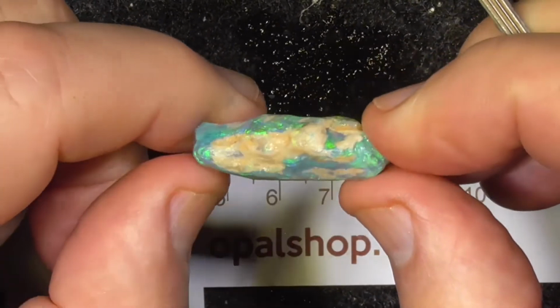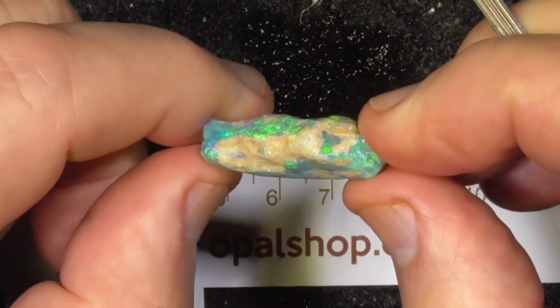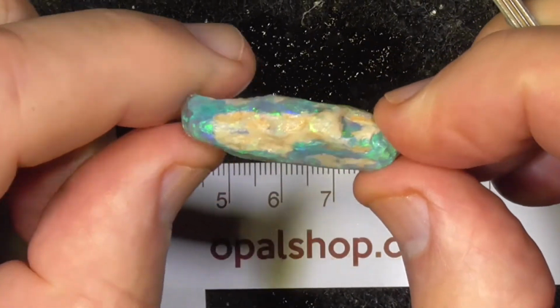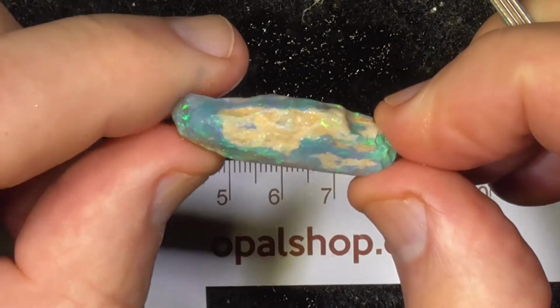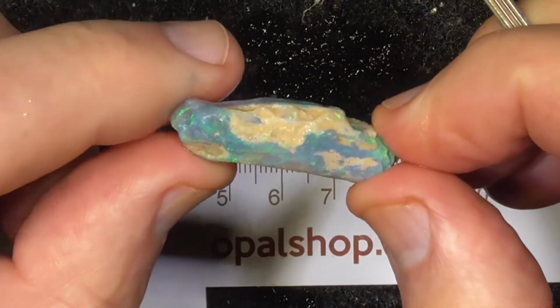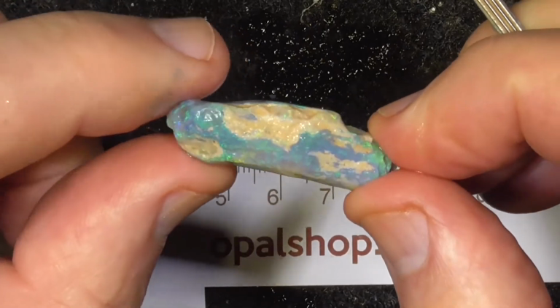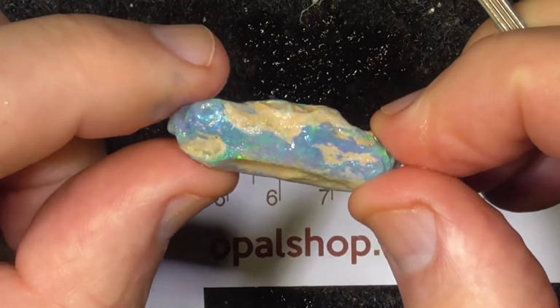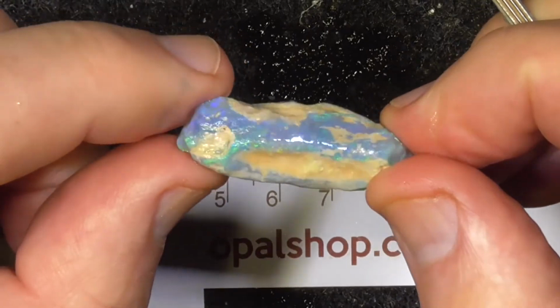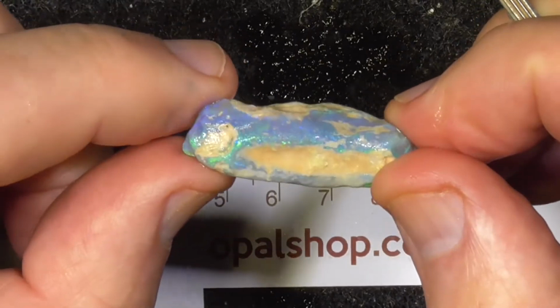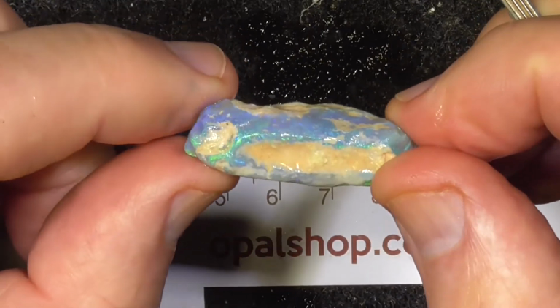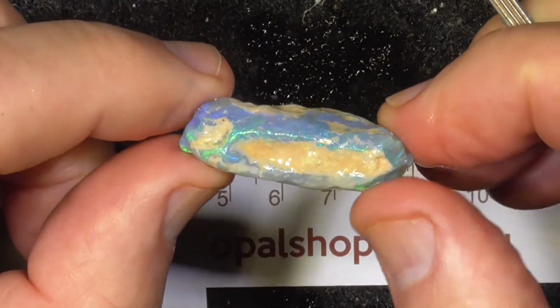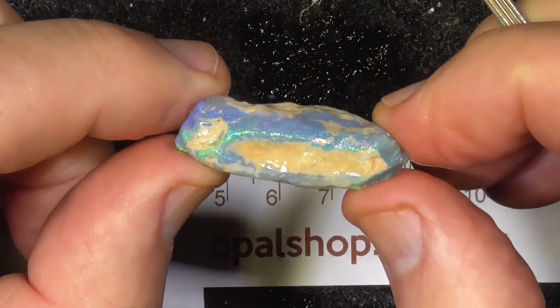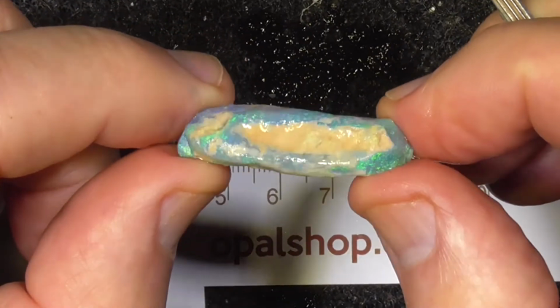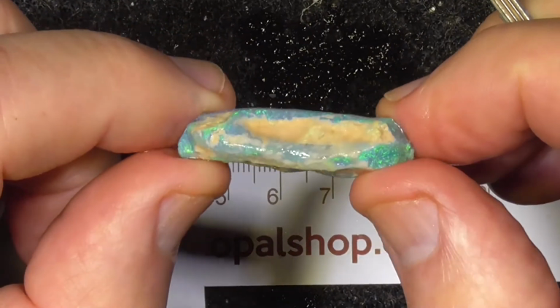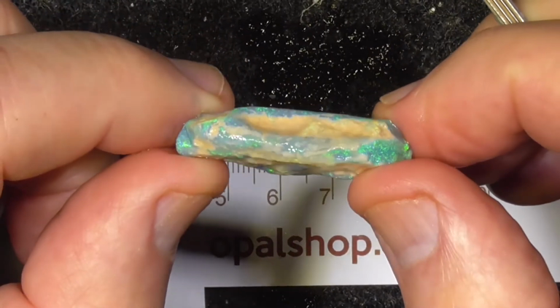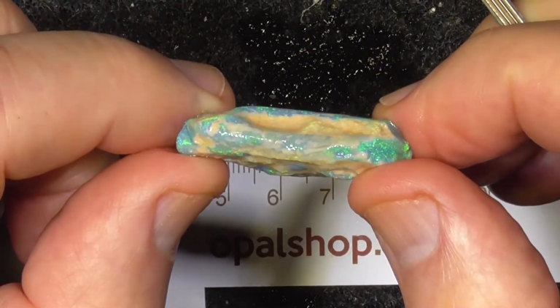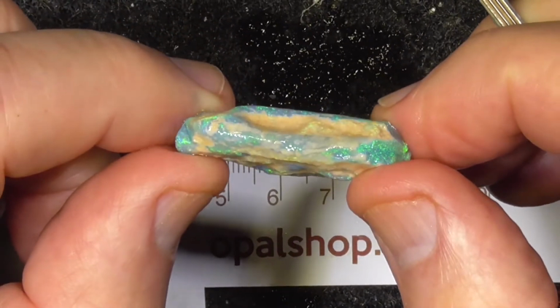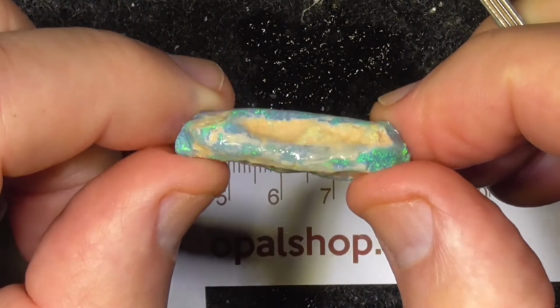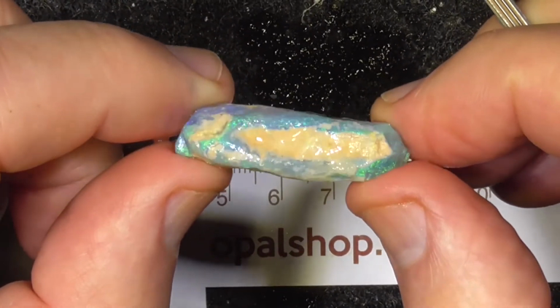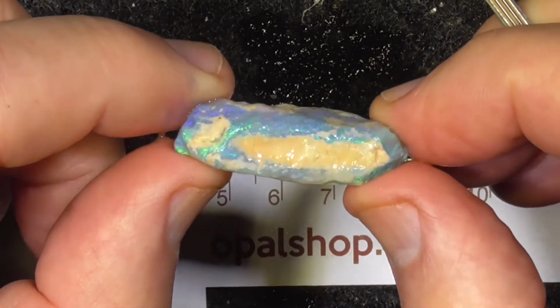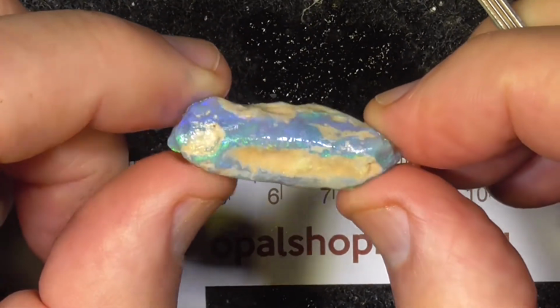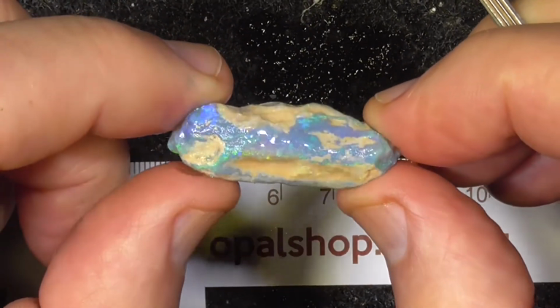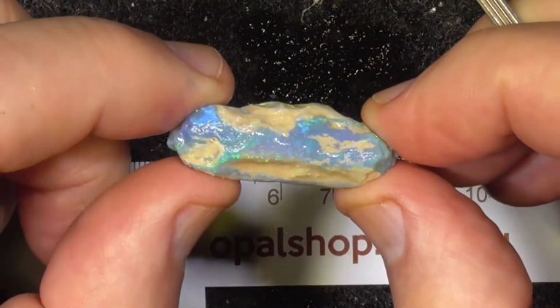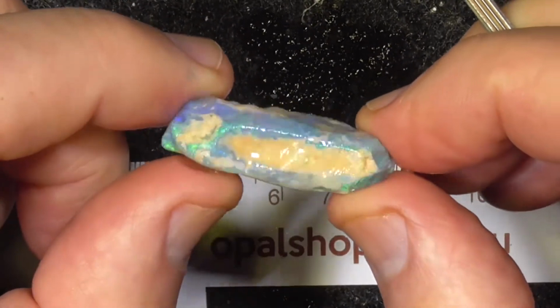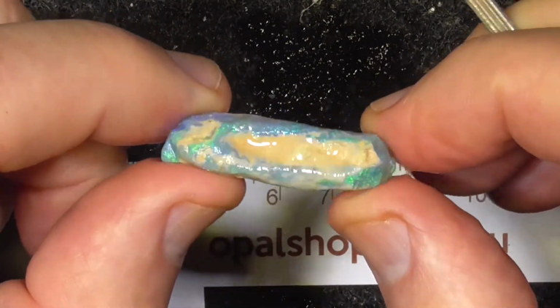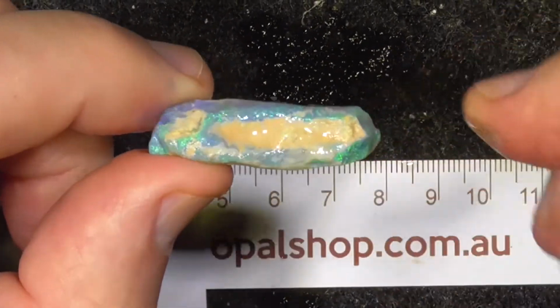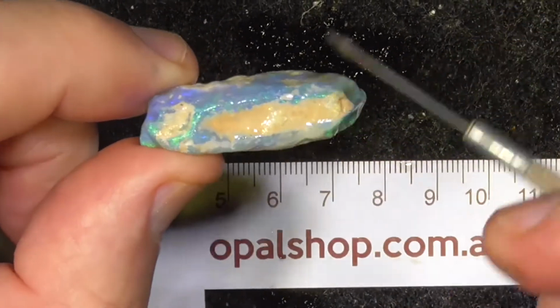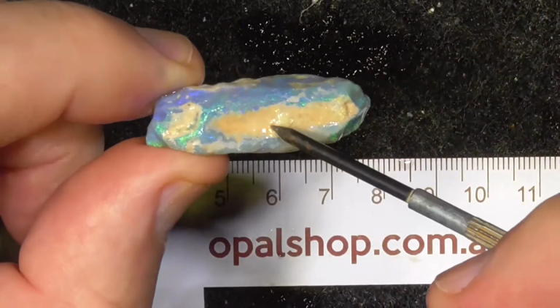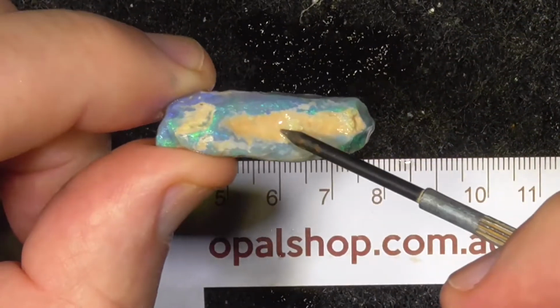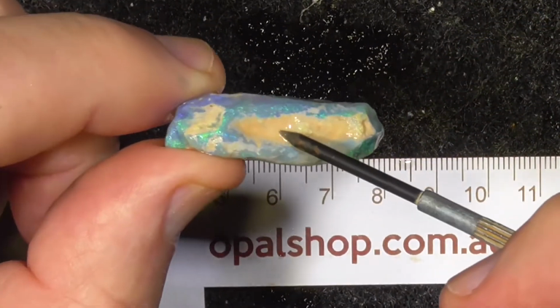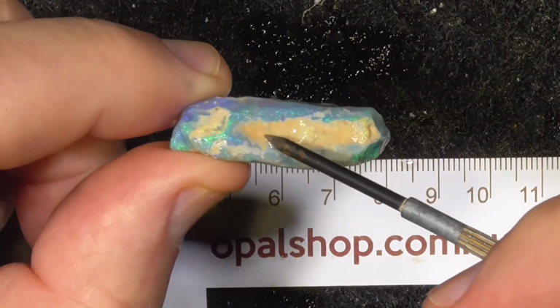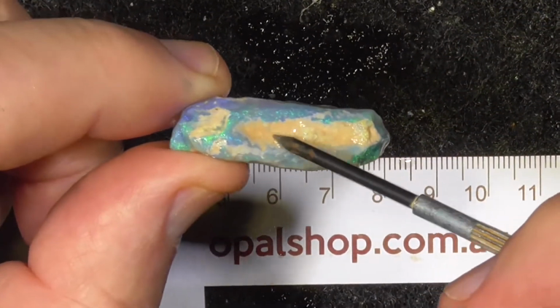Nice electric greens and blues. Bit of a hollow in here.